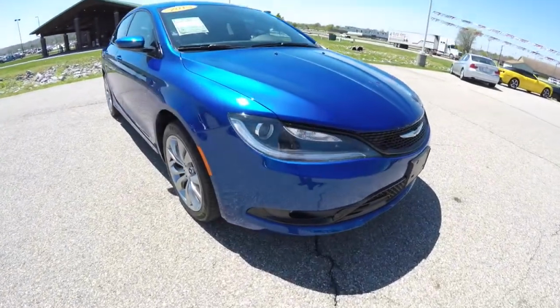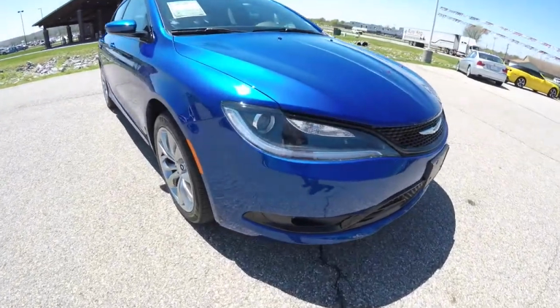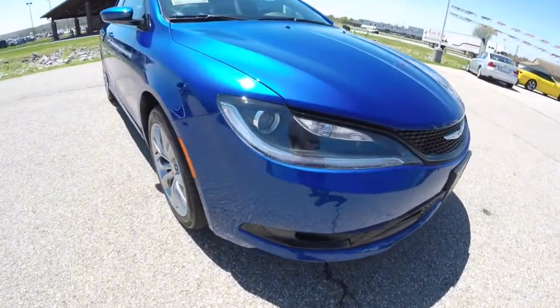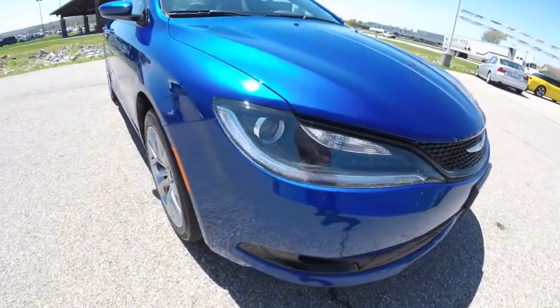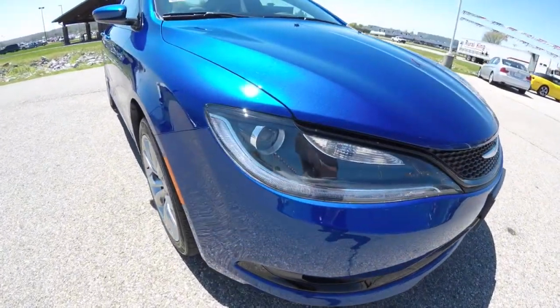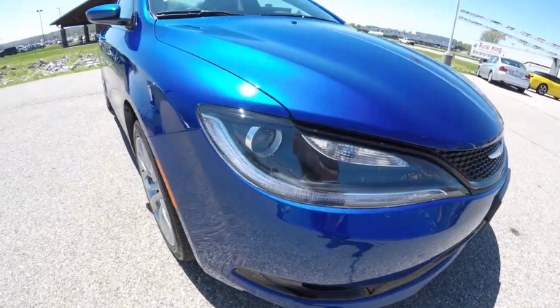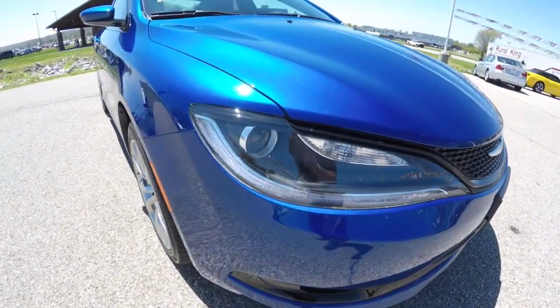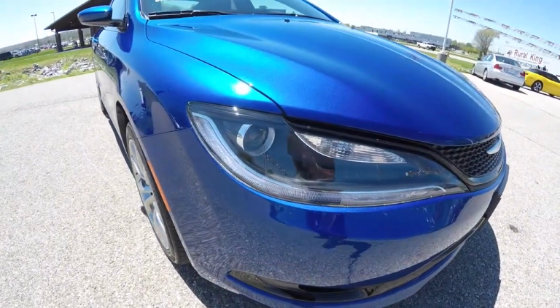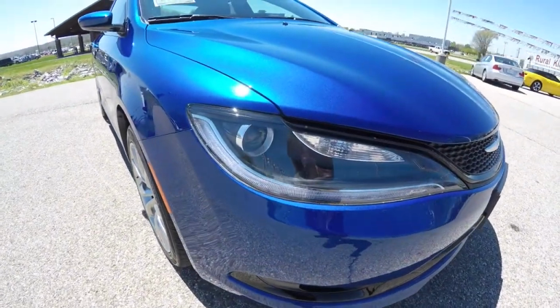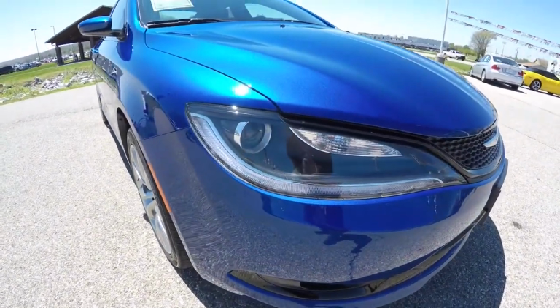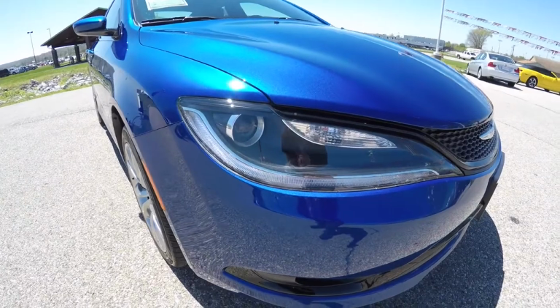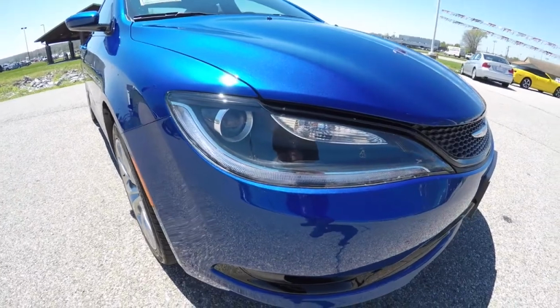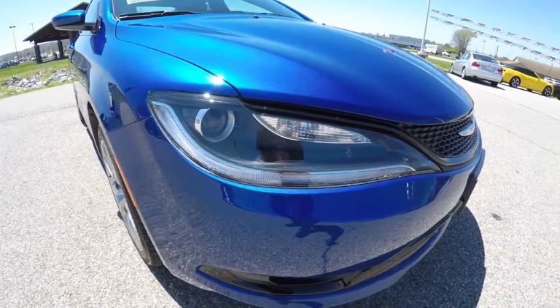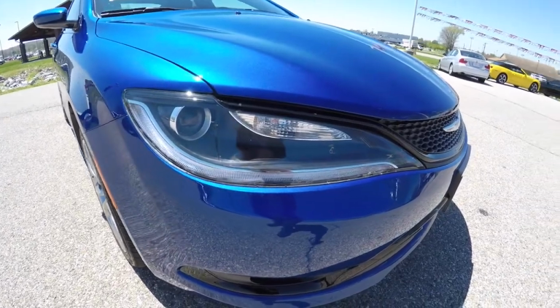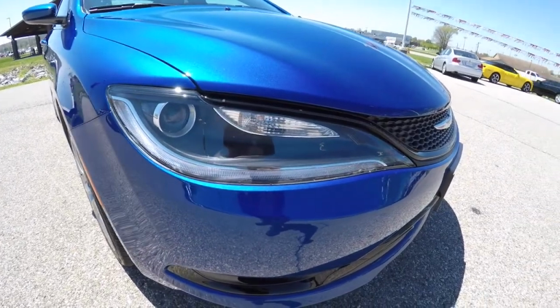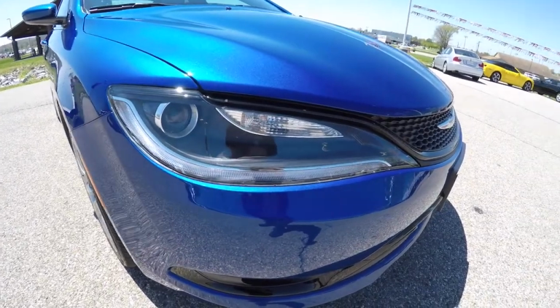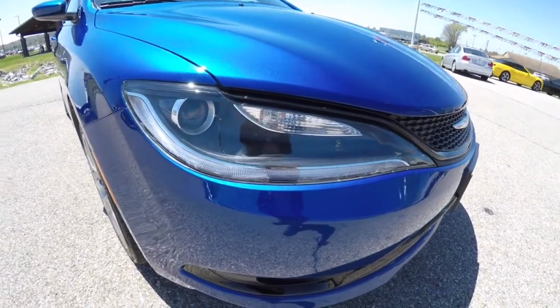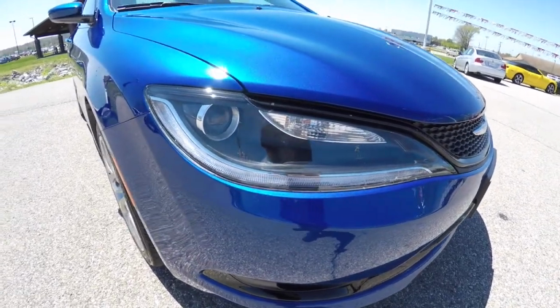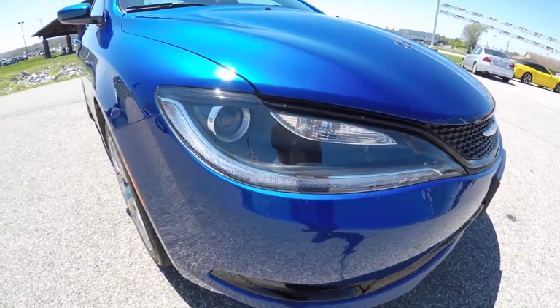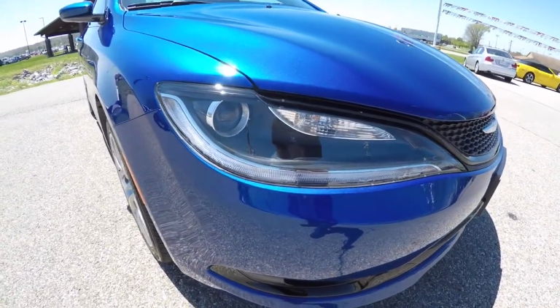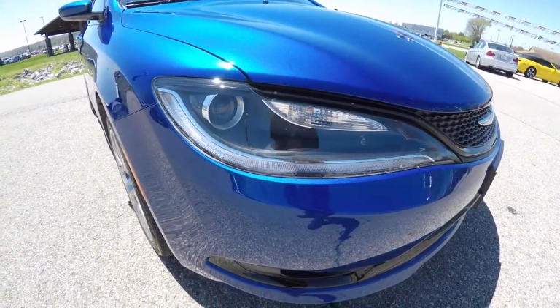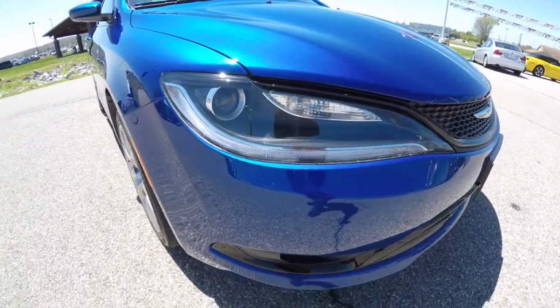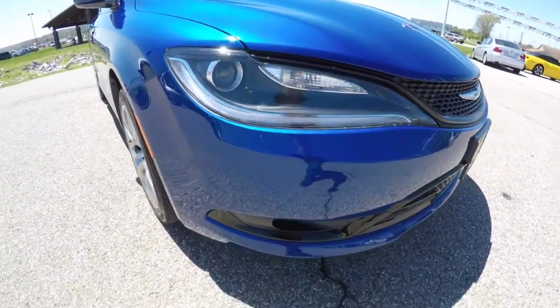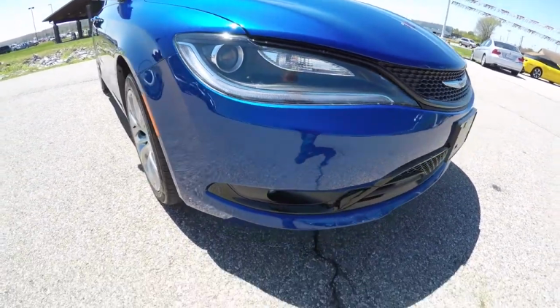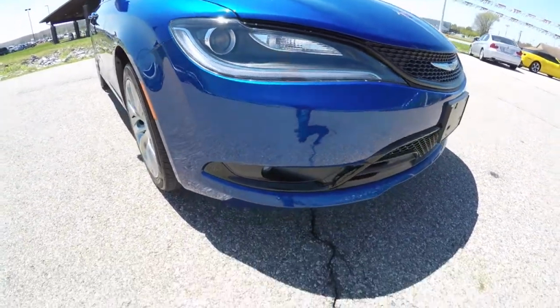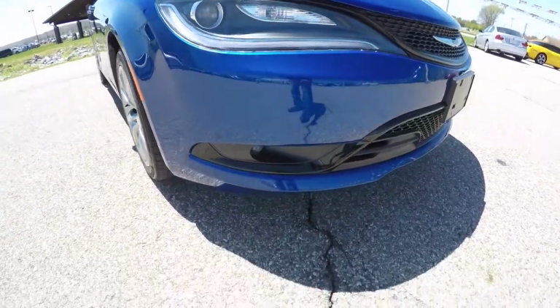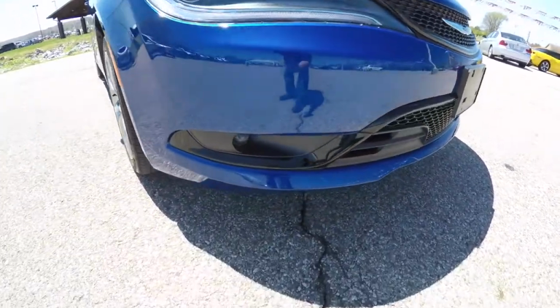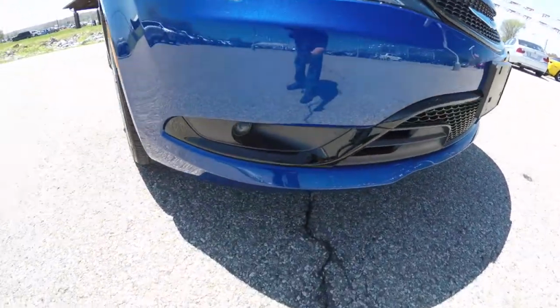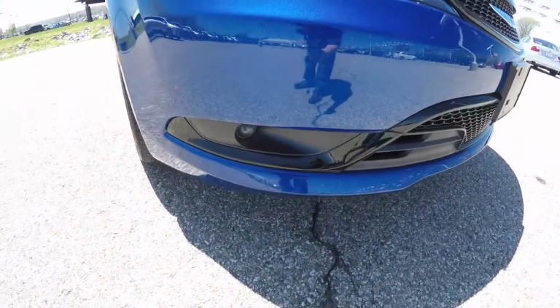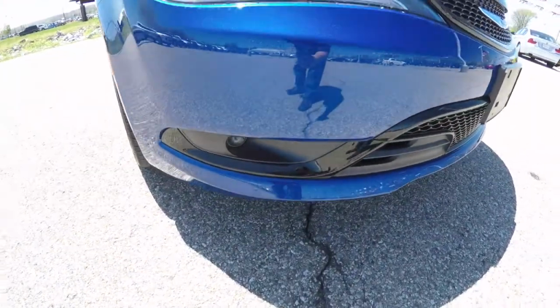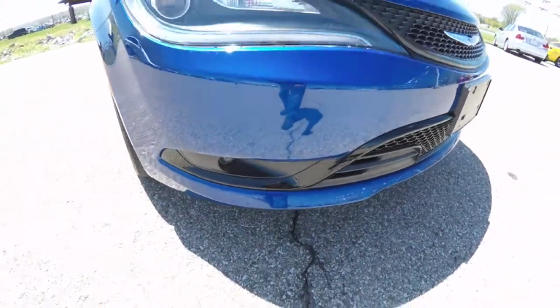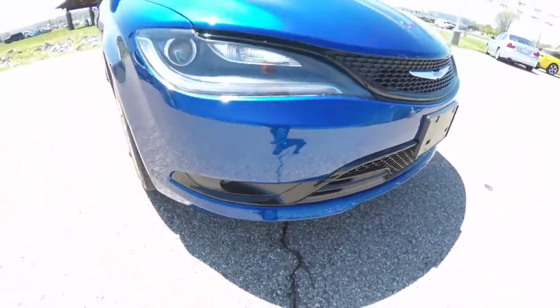Up front, we have projector beam headlamps with black bezels and LED daytime running lights, and projector beam fog lamps.